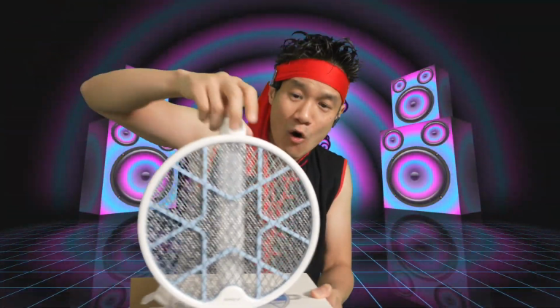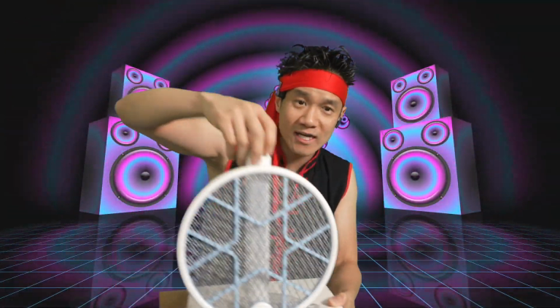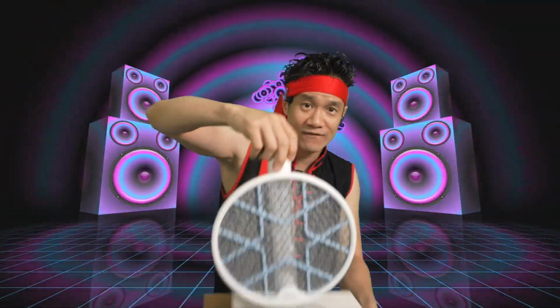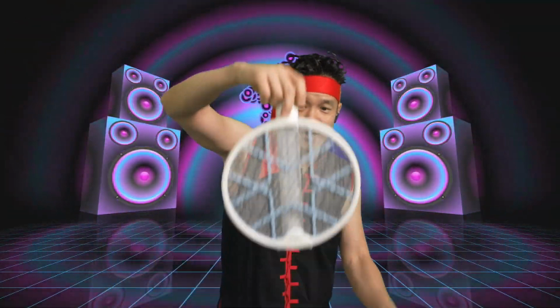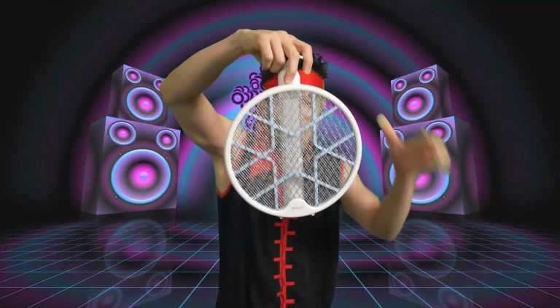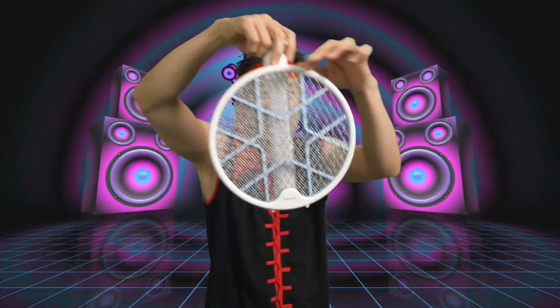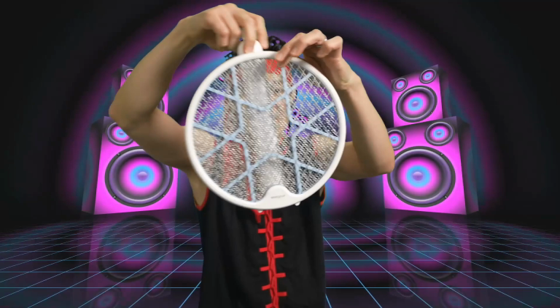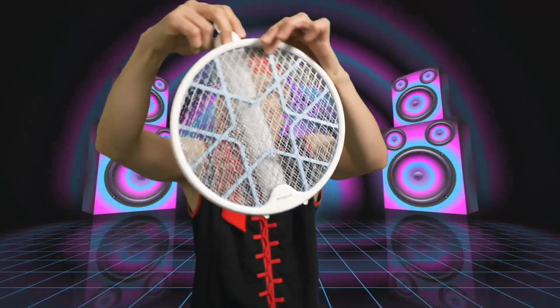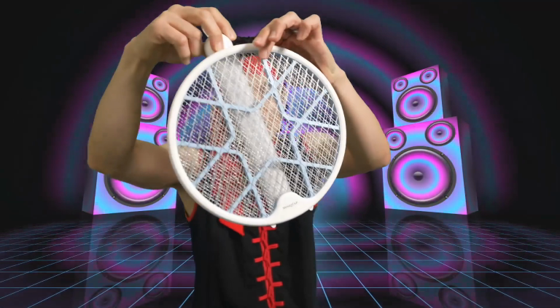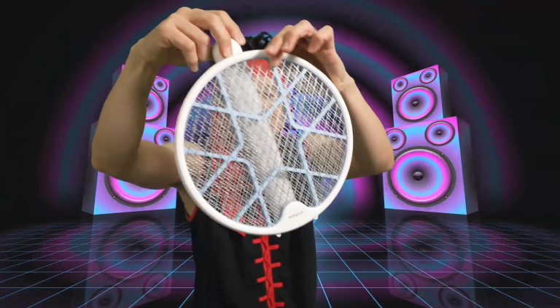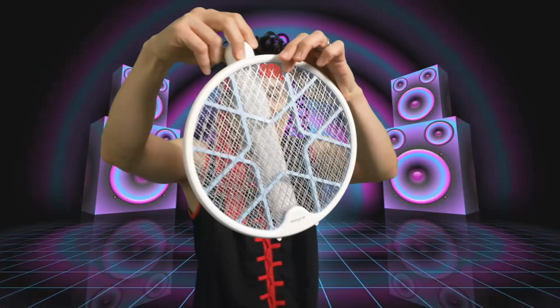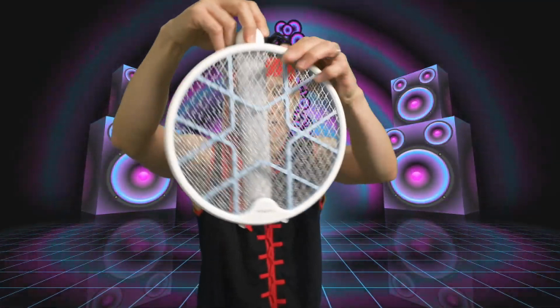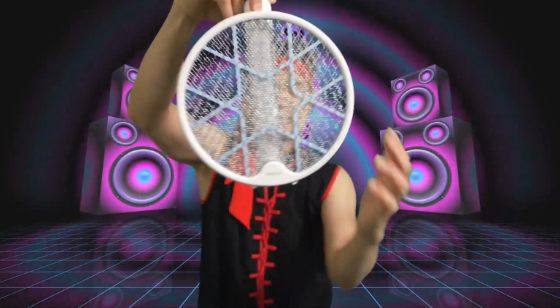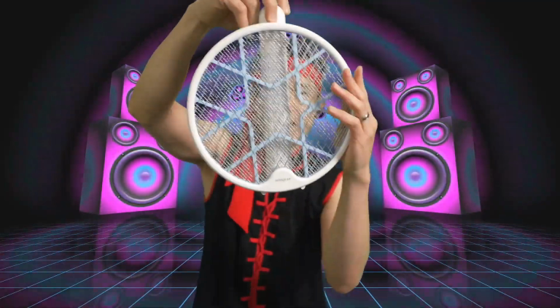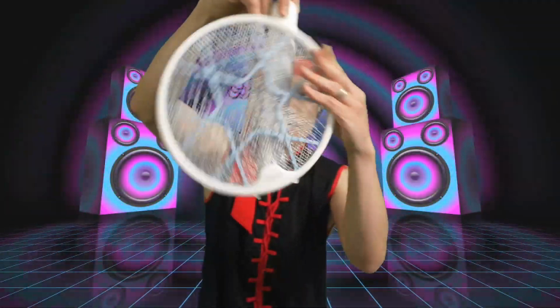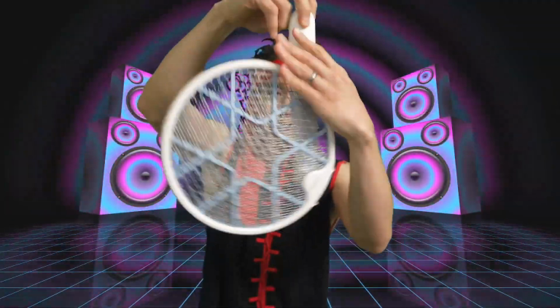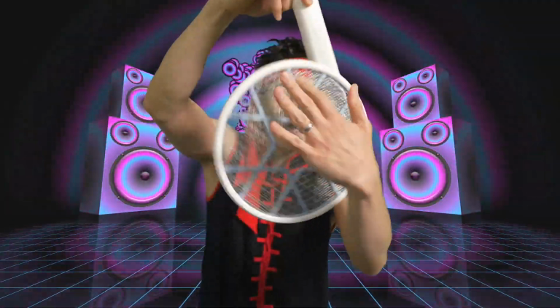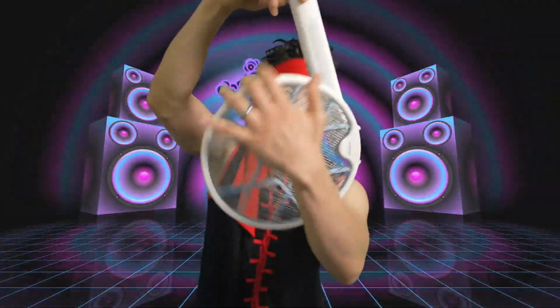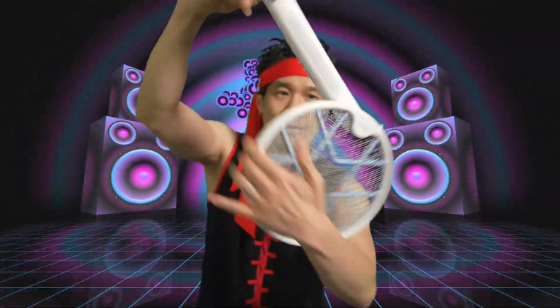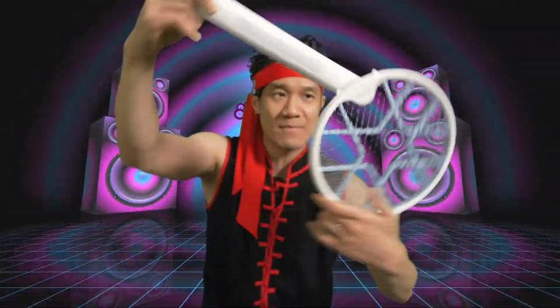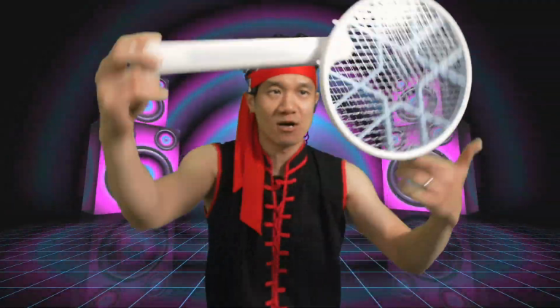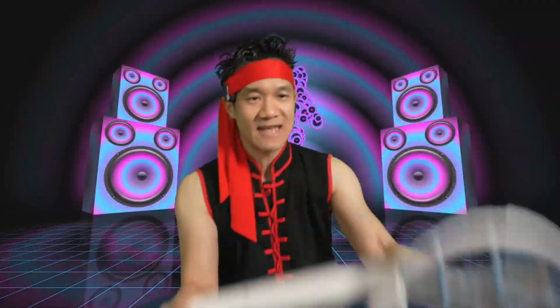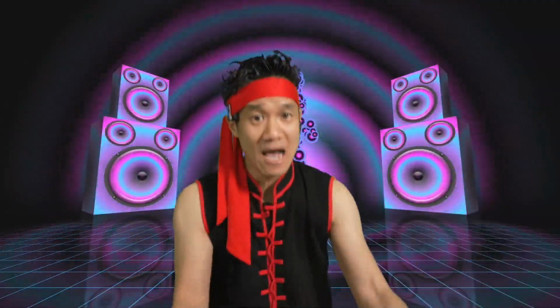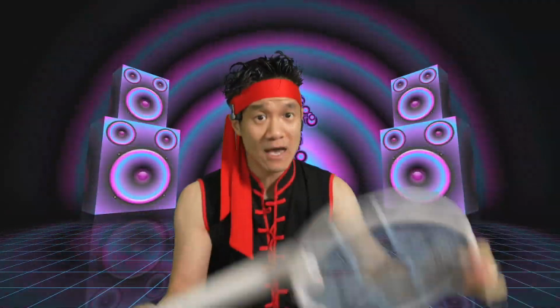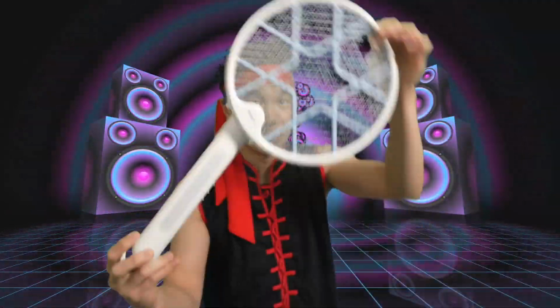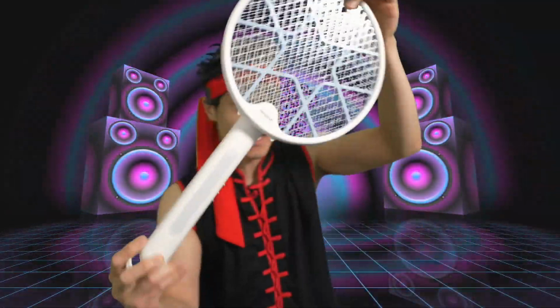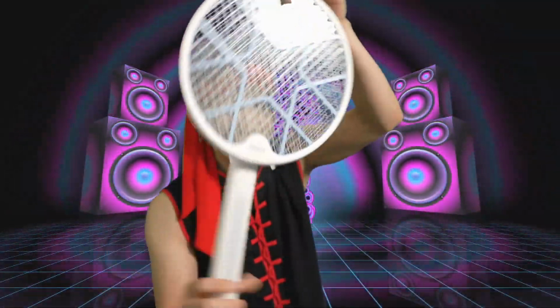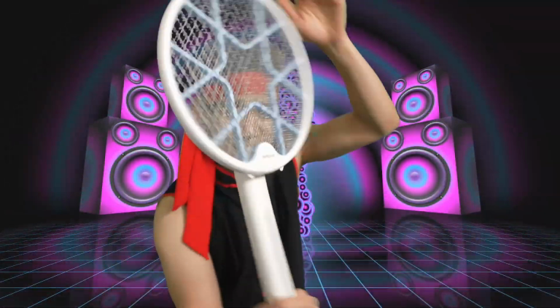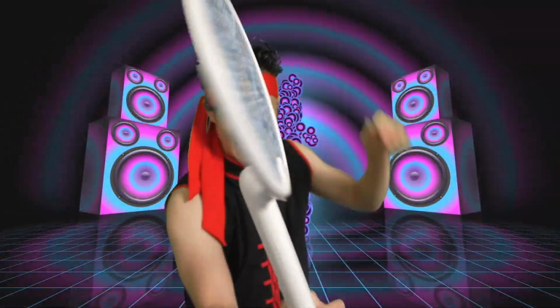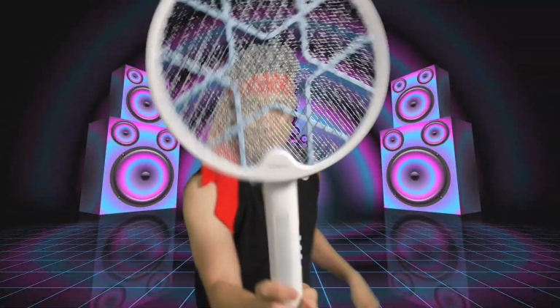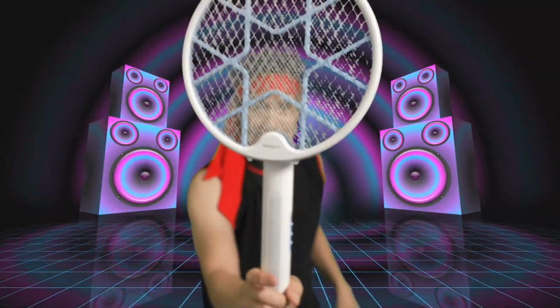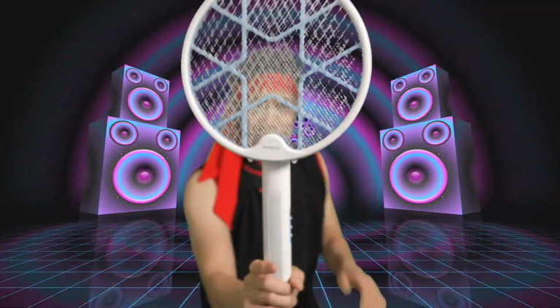Or you can convert it into a handheld racket like this. Right here, turn it around — now you have the bug zapper in a racket form.